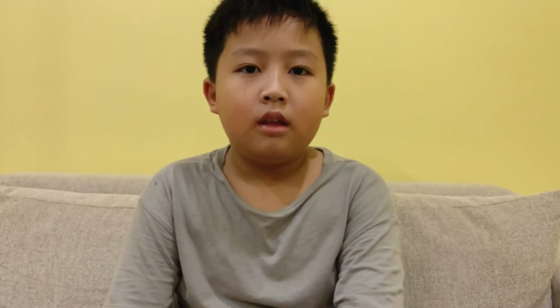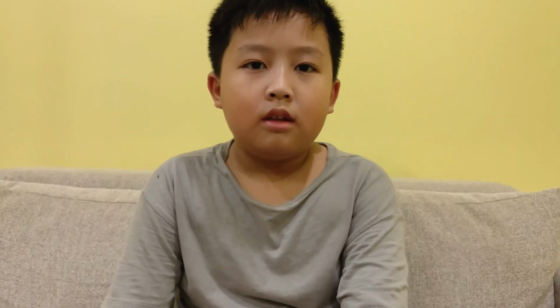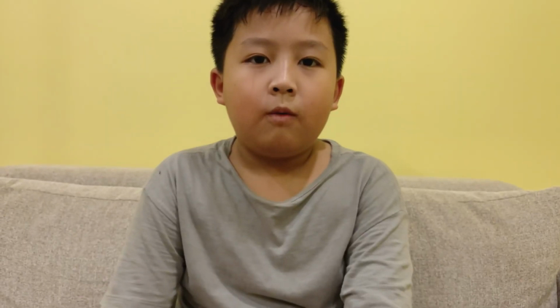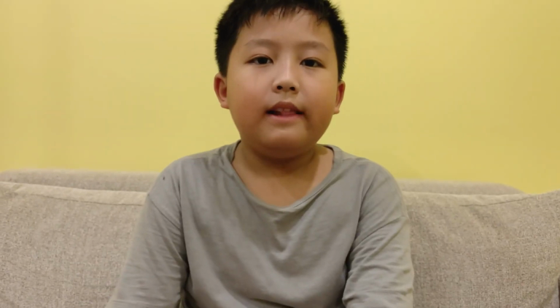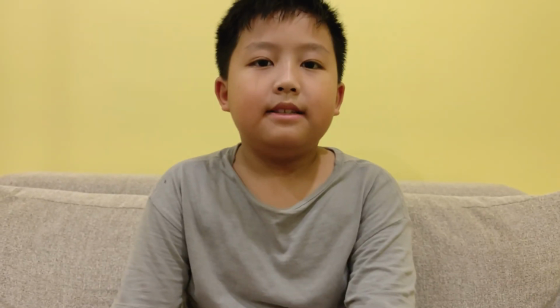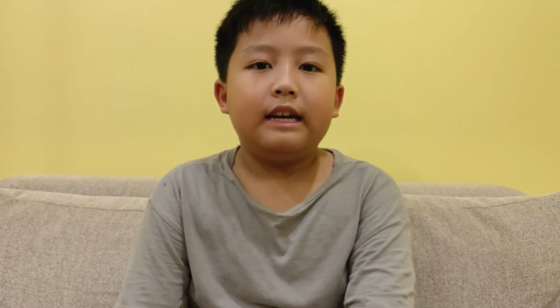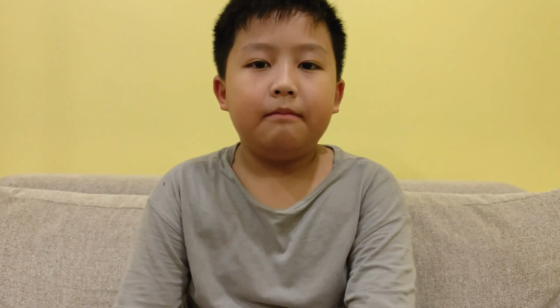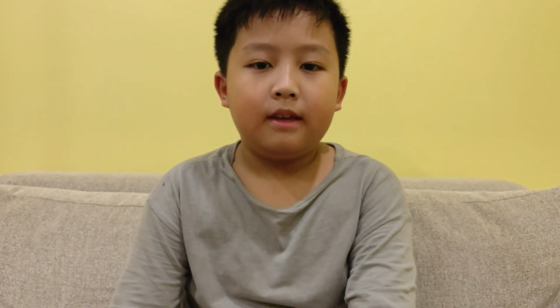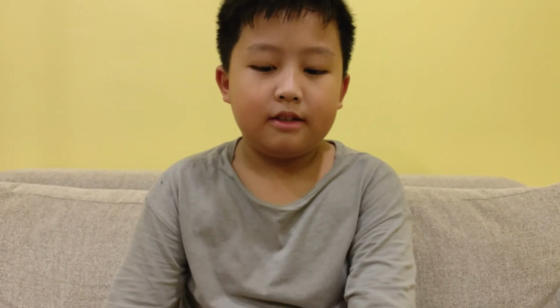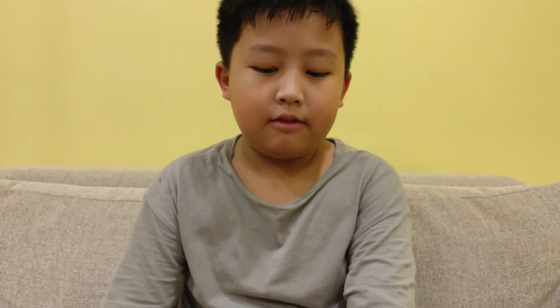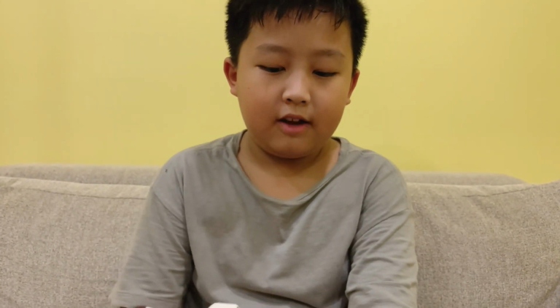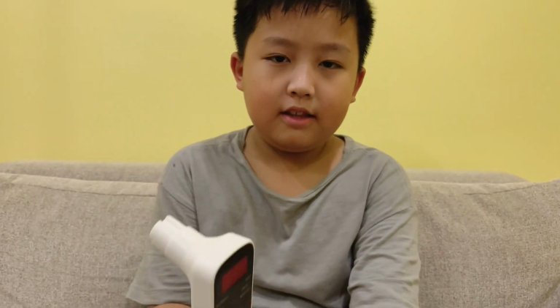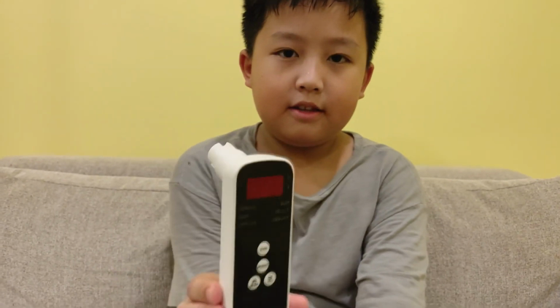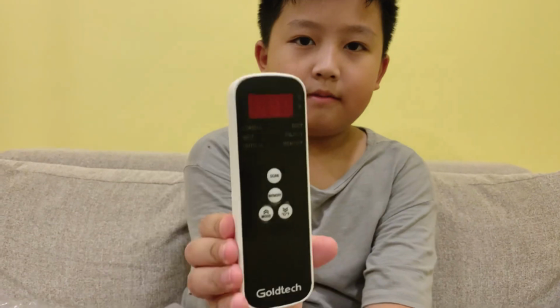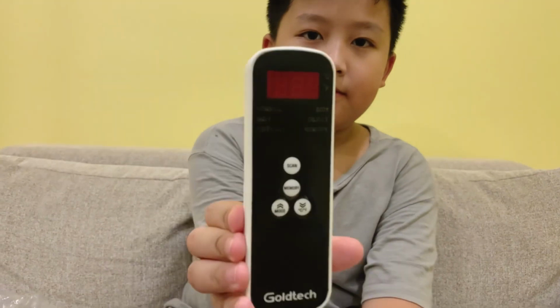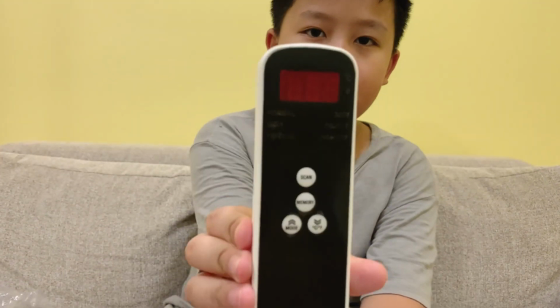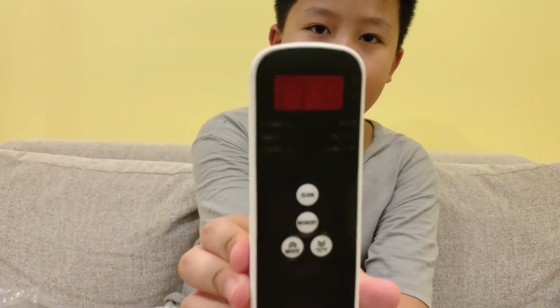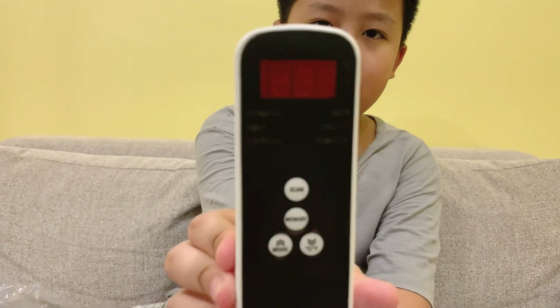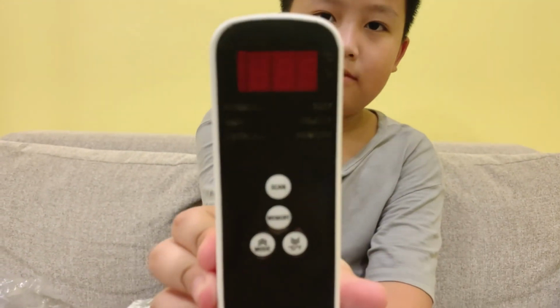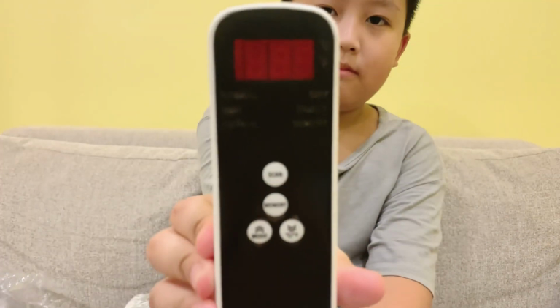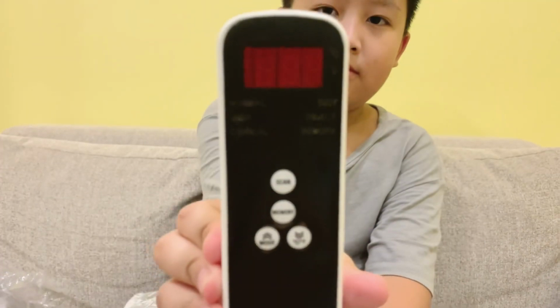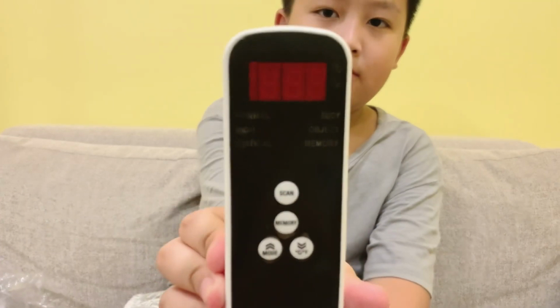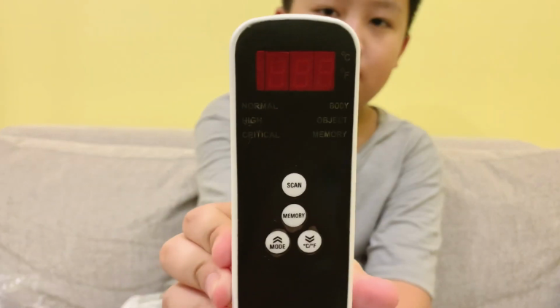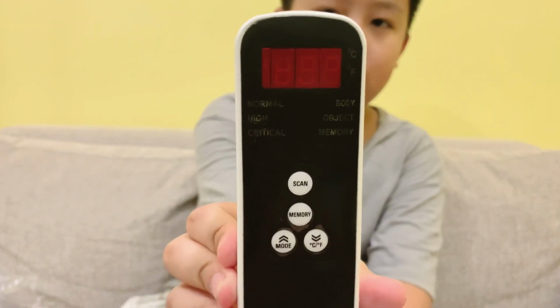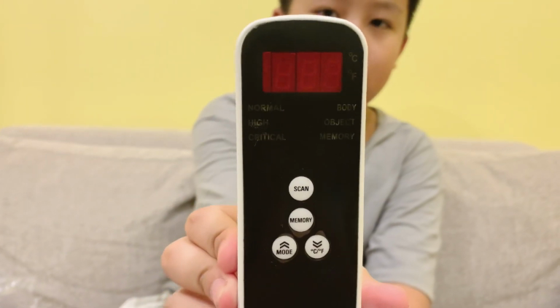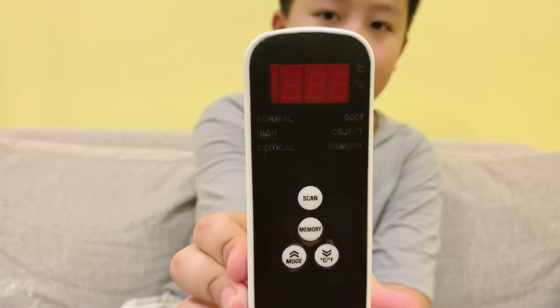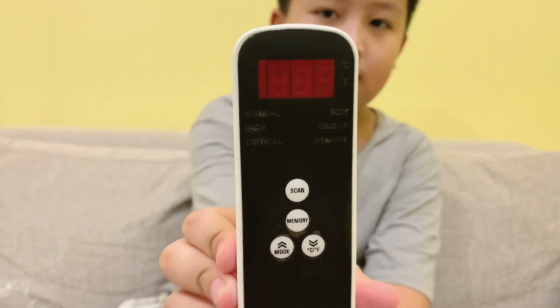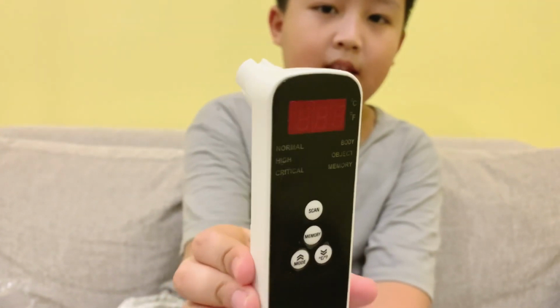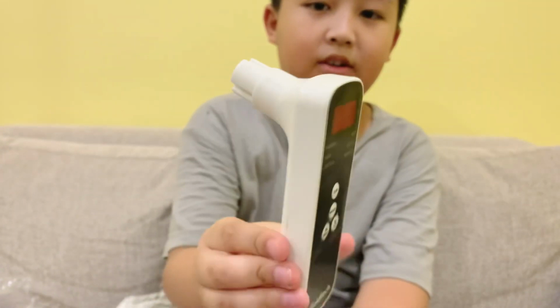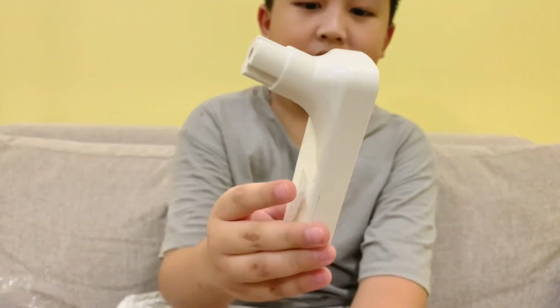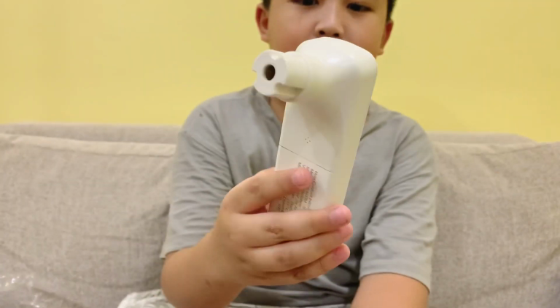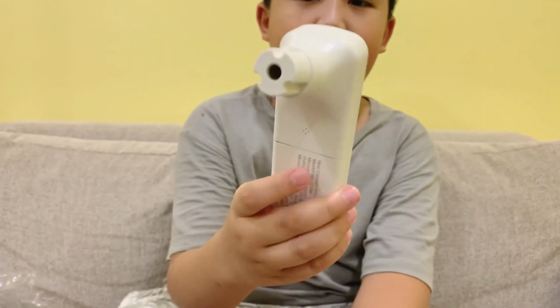One last time — here's the front, and now here's the back.